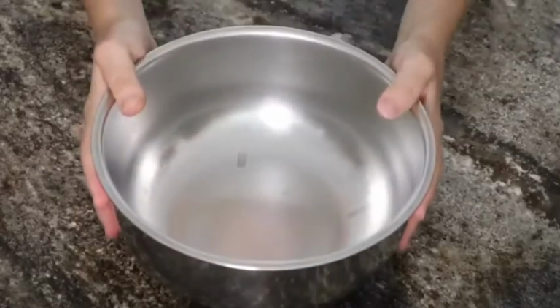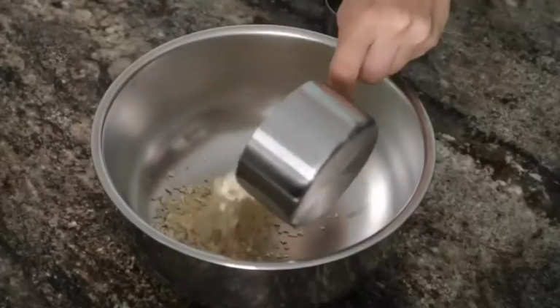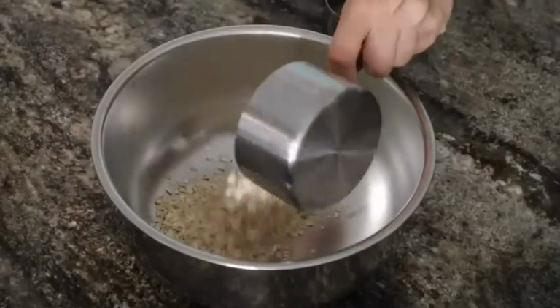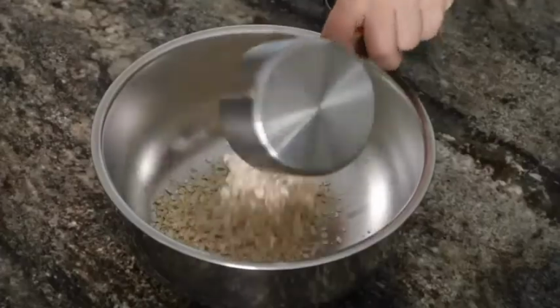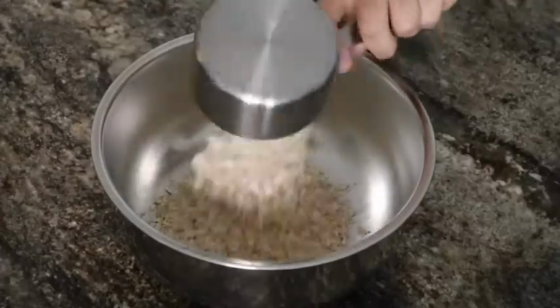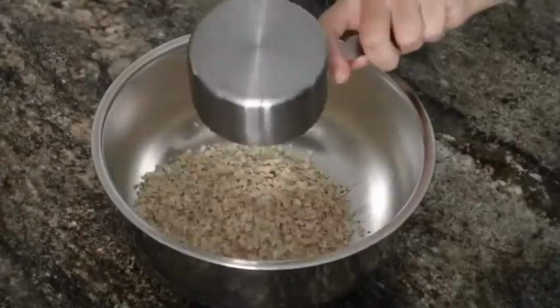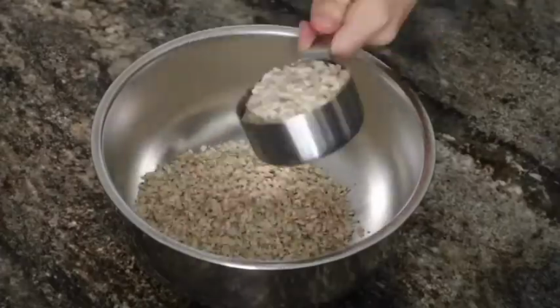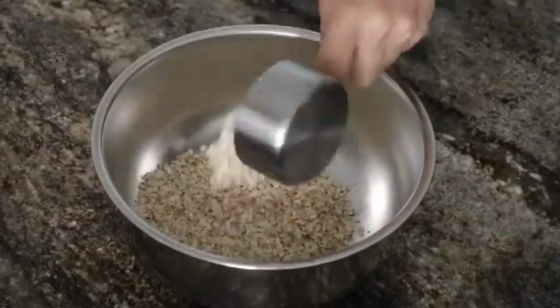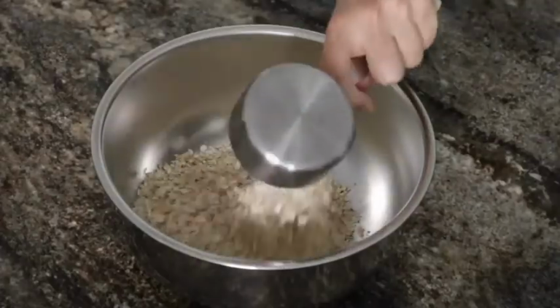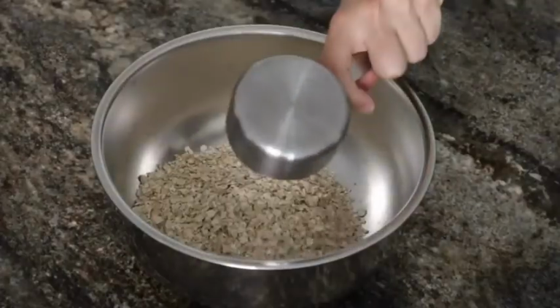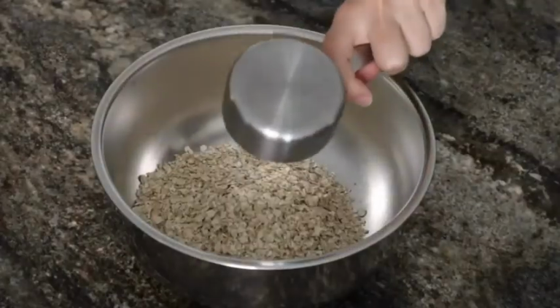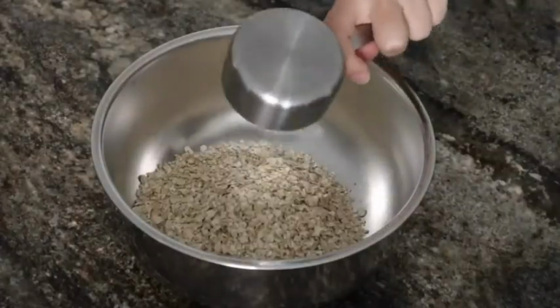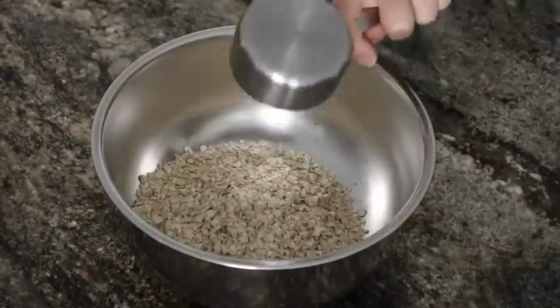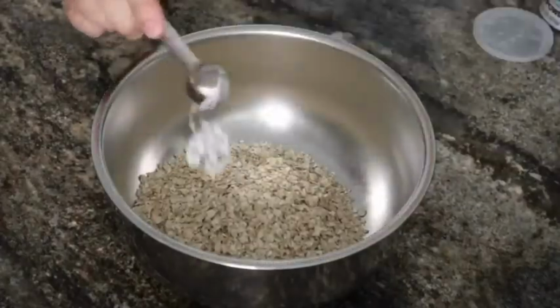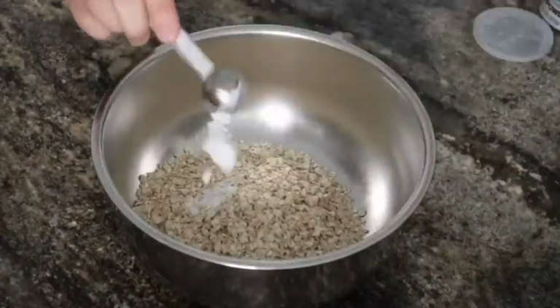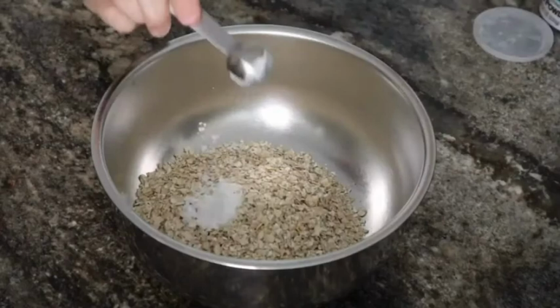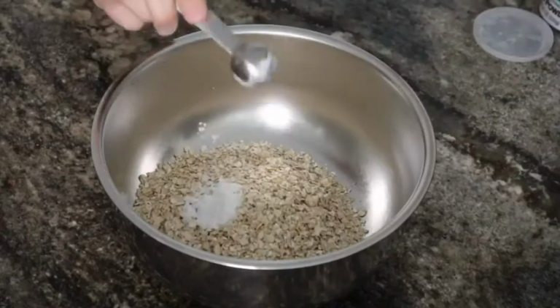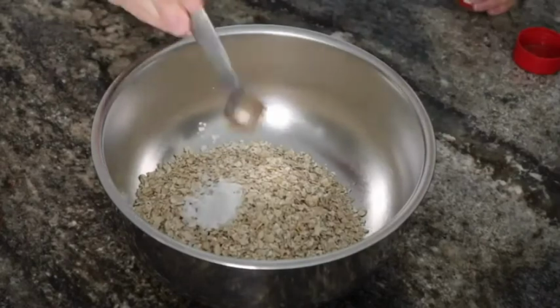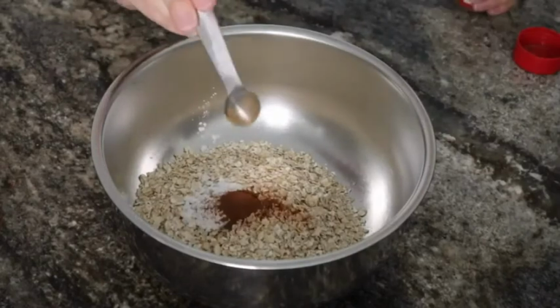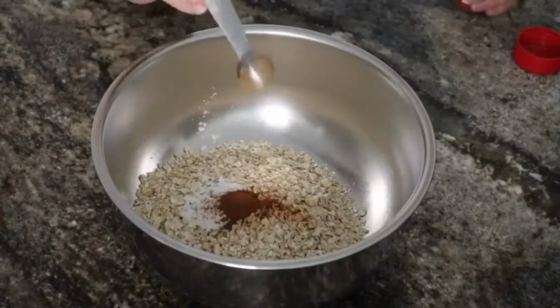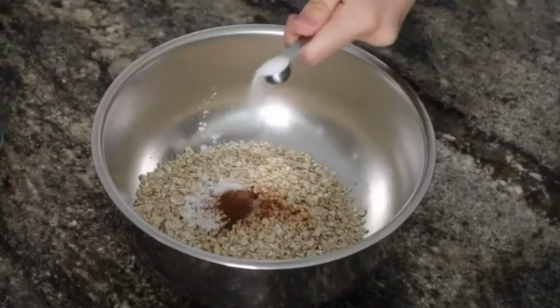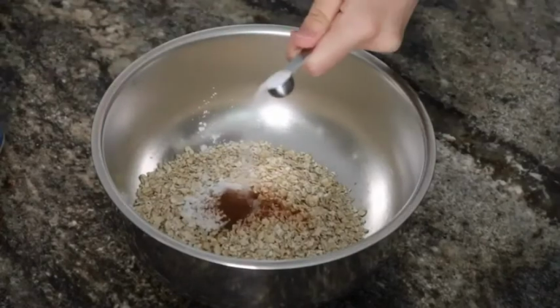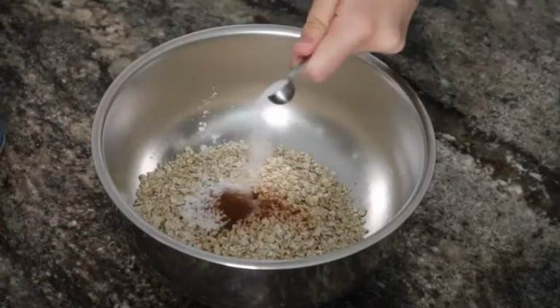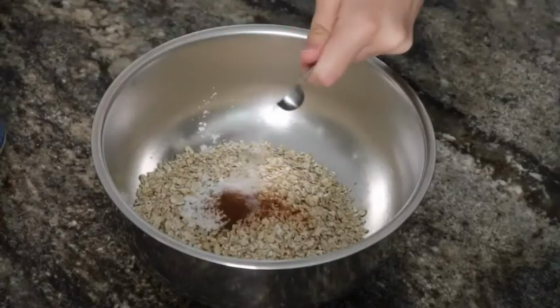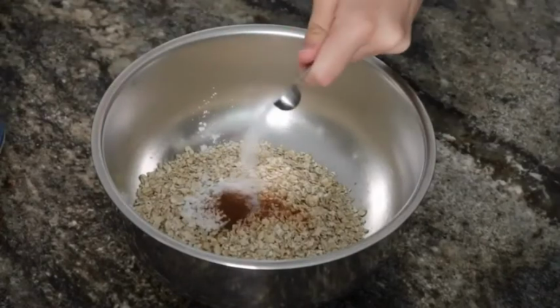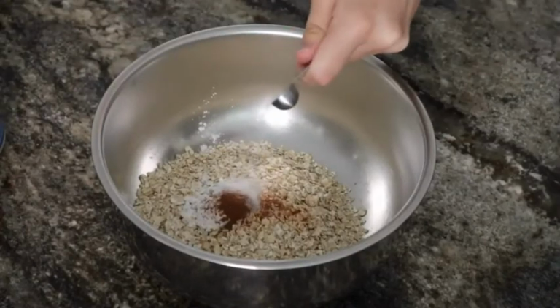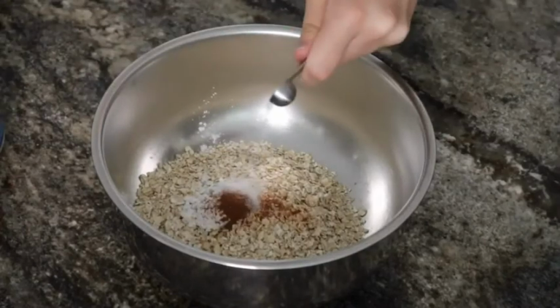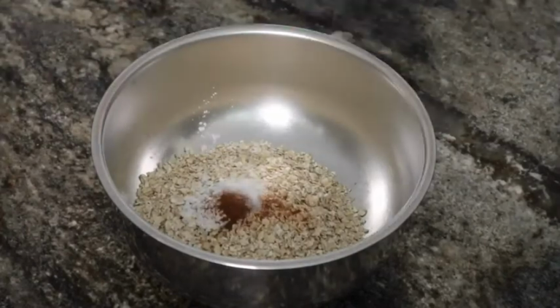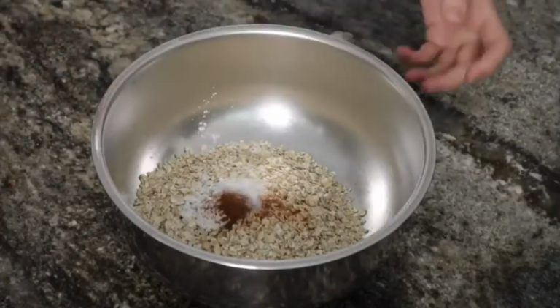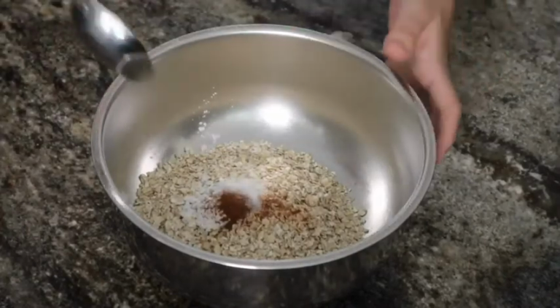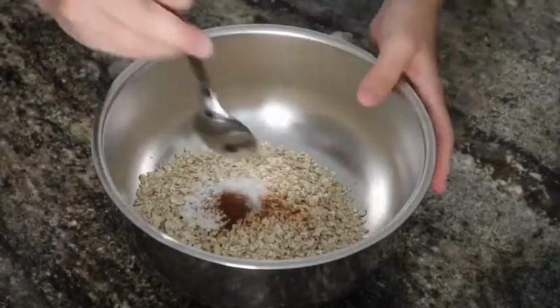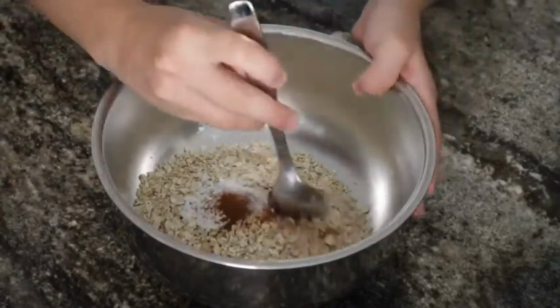Next, in a large bowl, I put the oats, baking powder, cinnamon, and salt and mixed it all up.